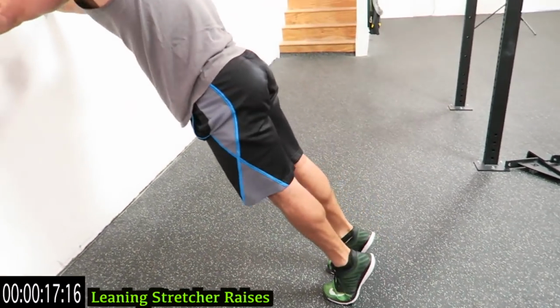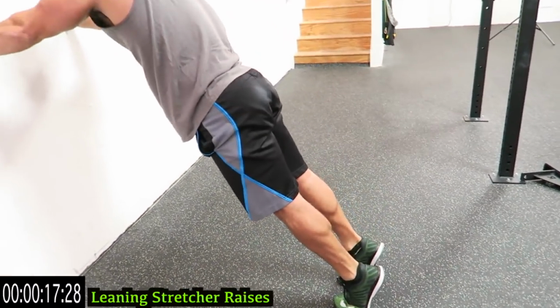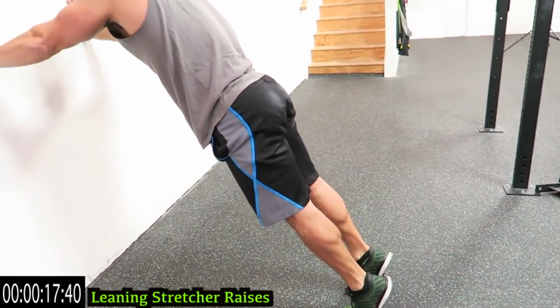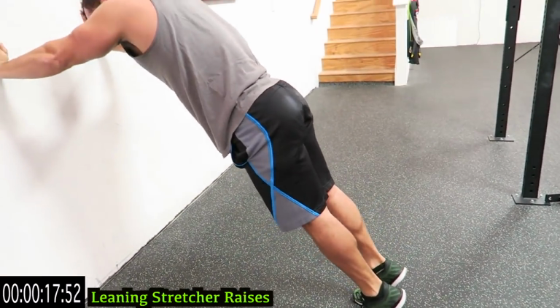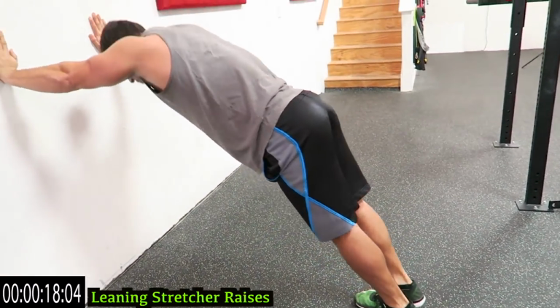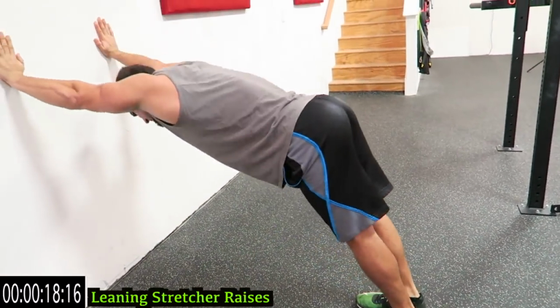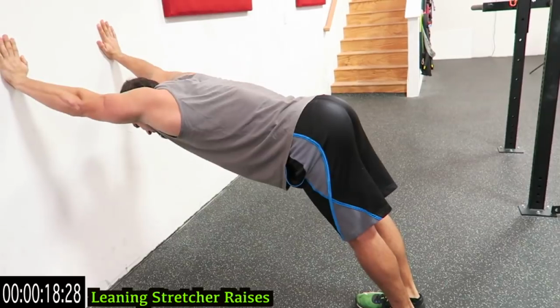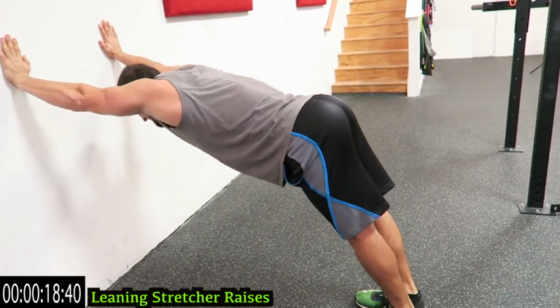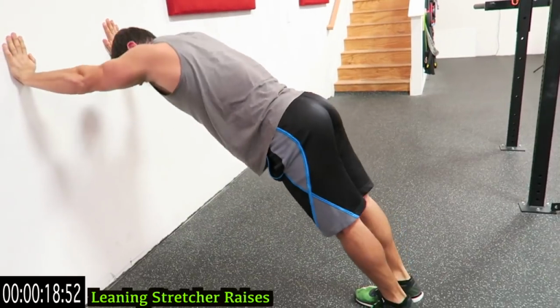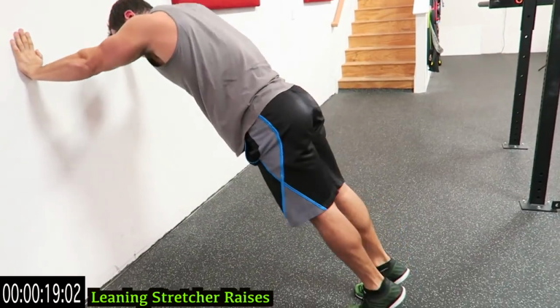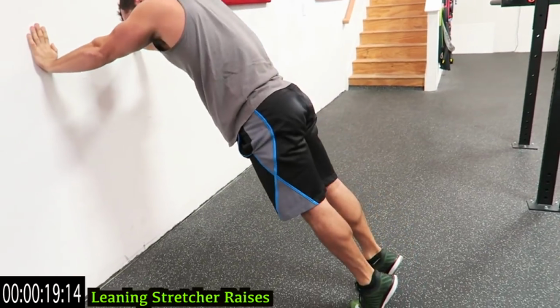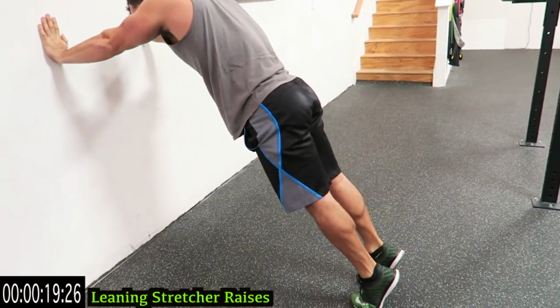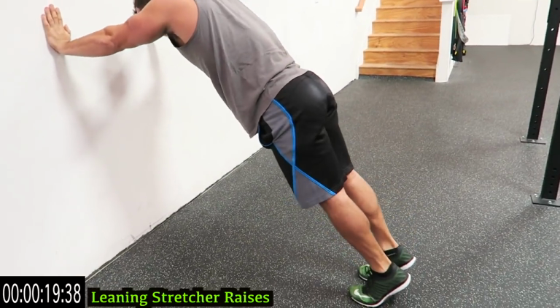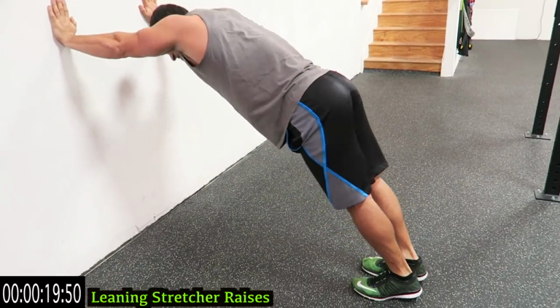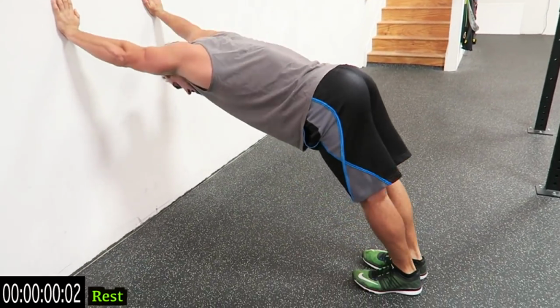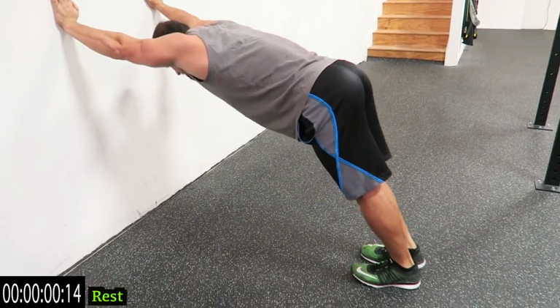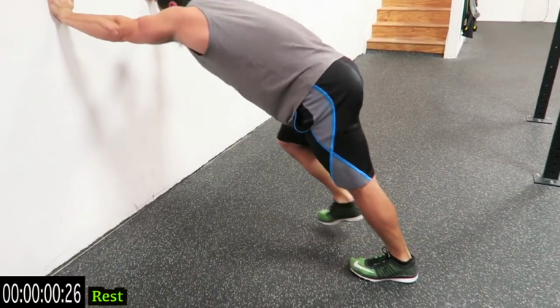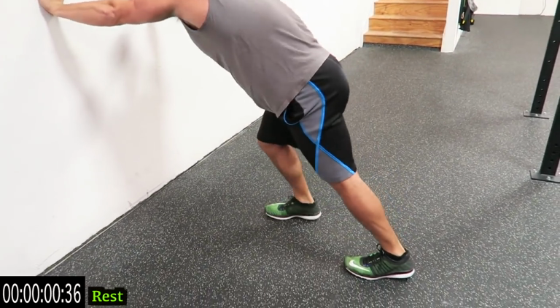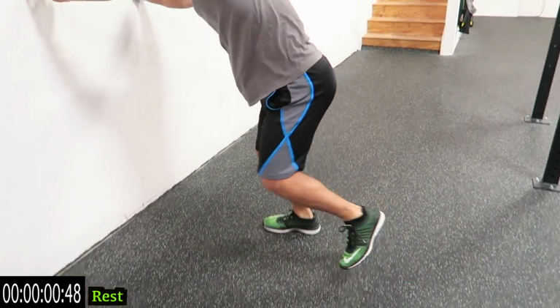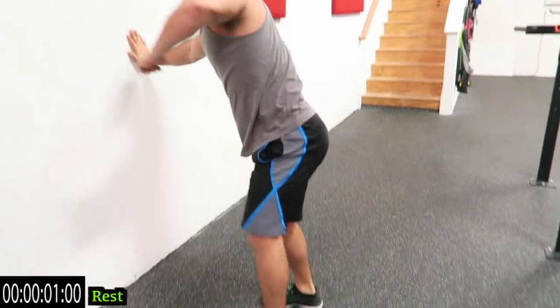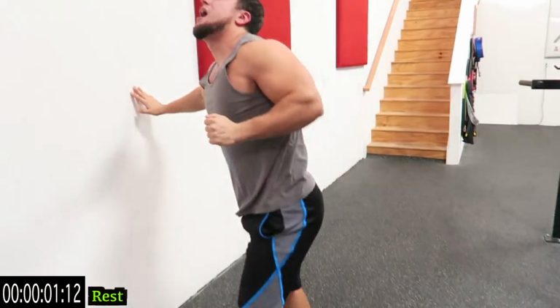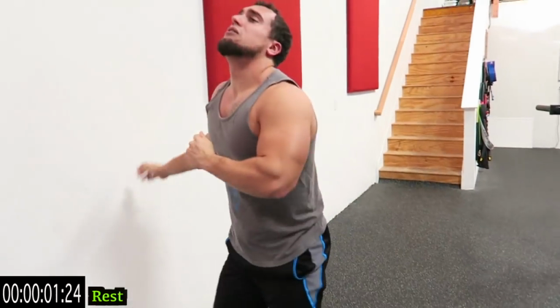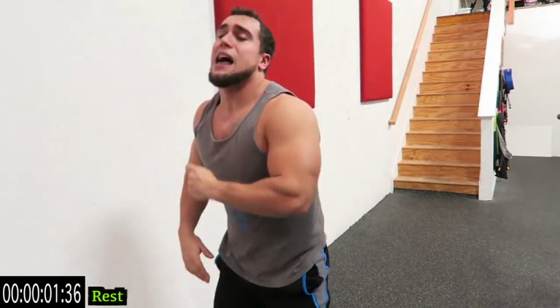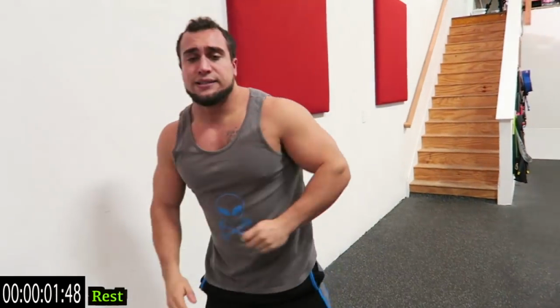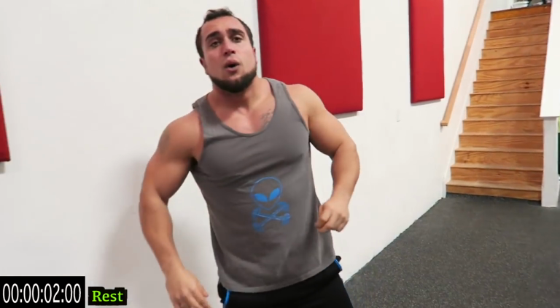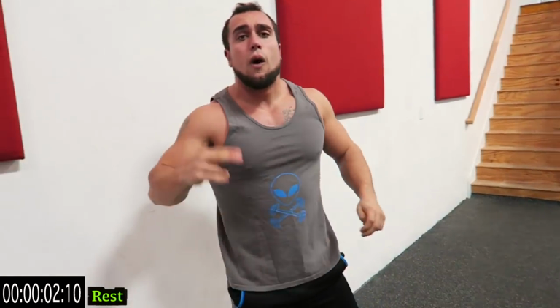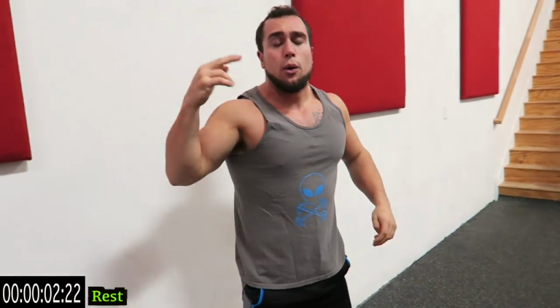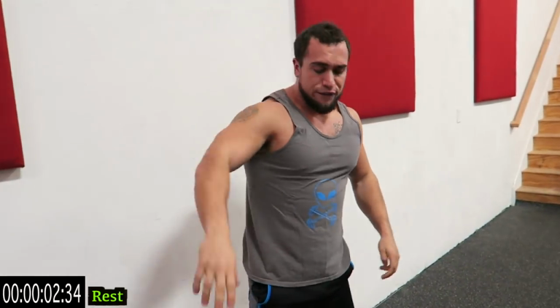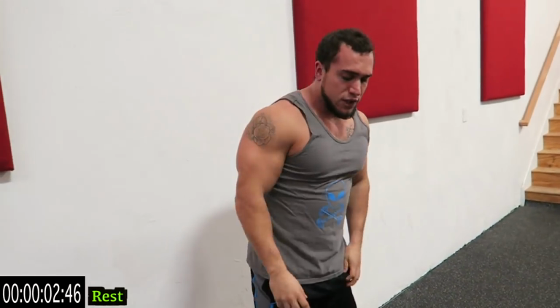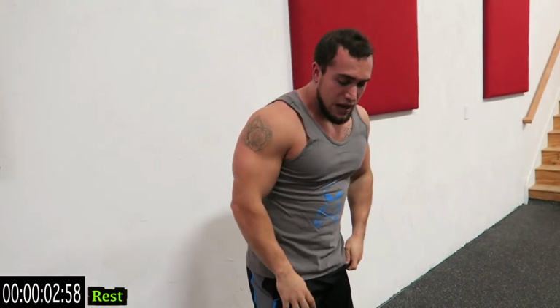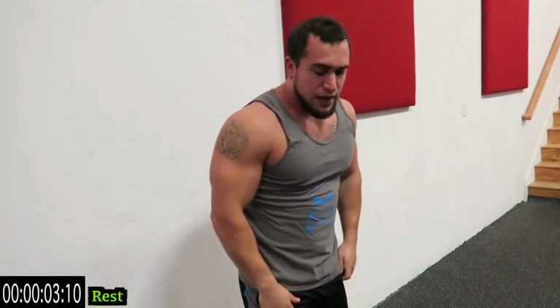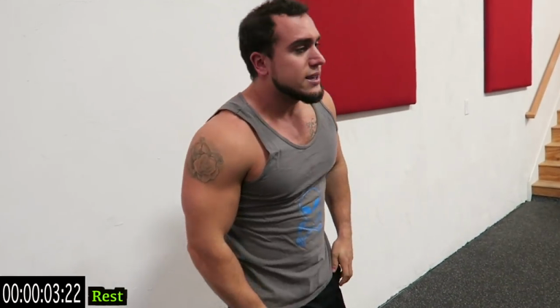Two more seconds. Relax — one more in the first round, guys.